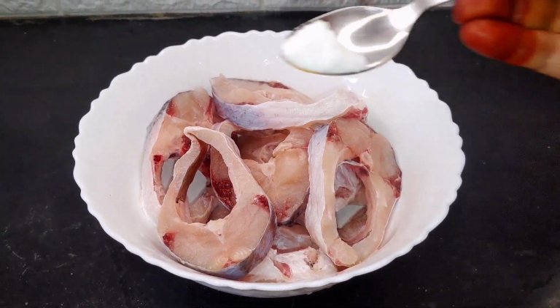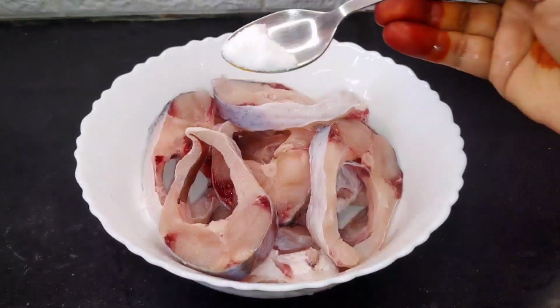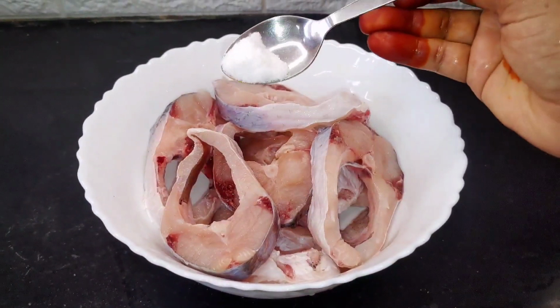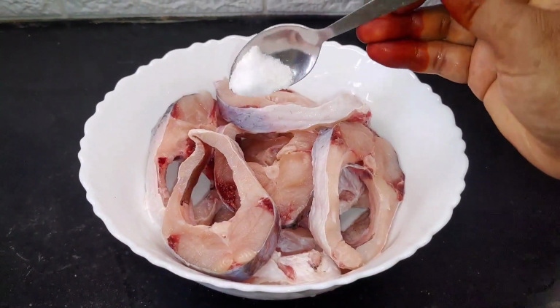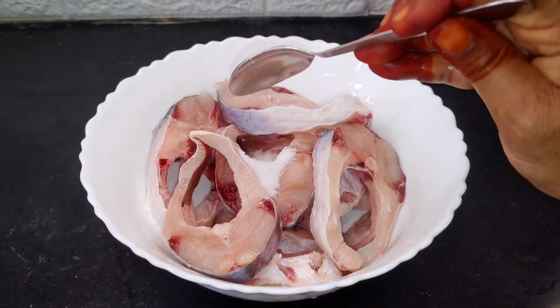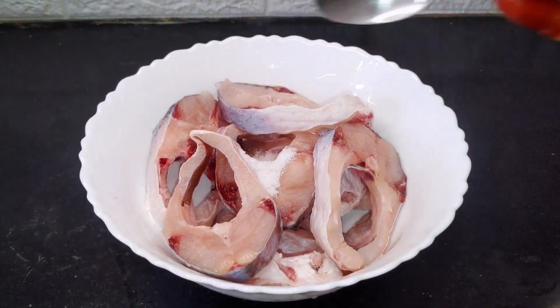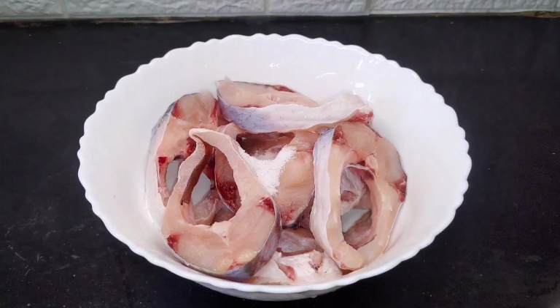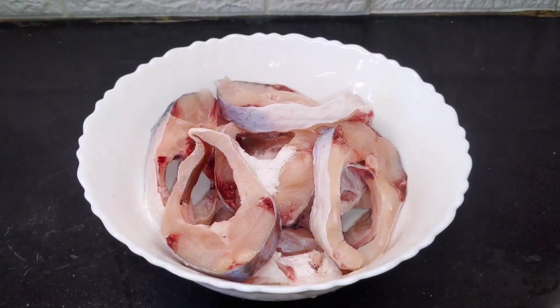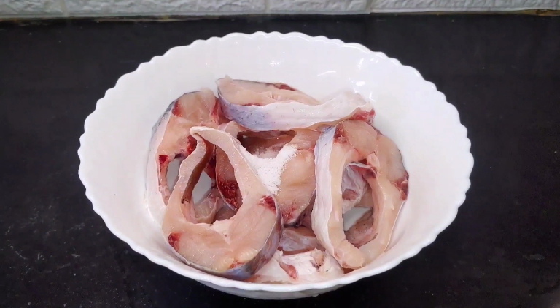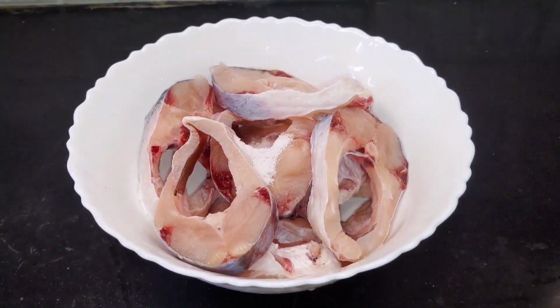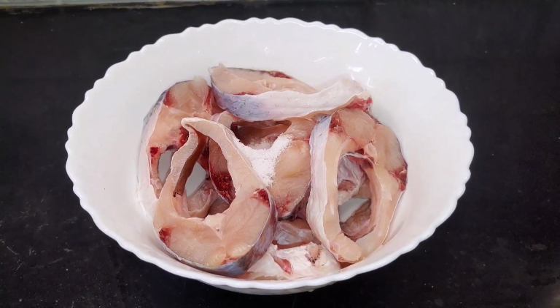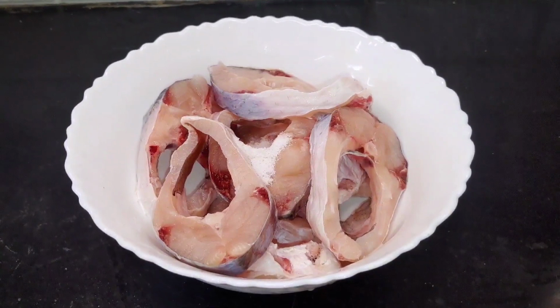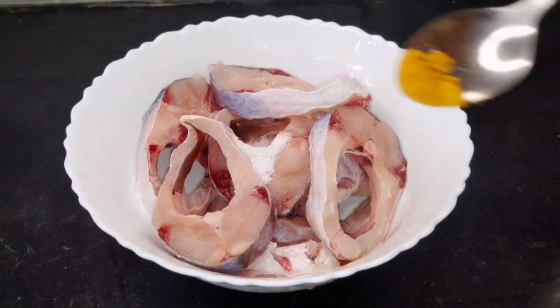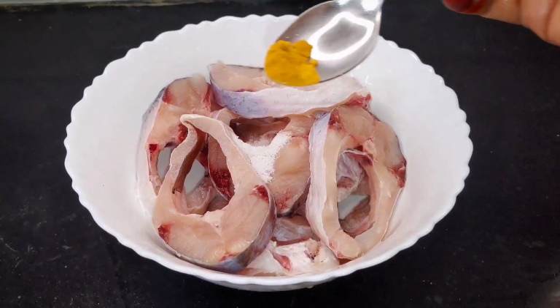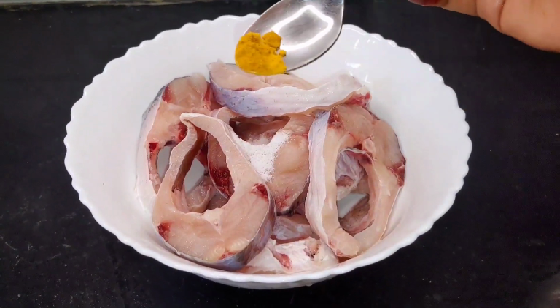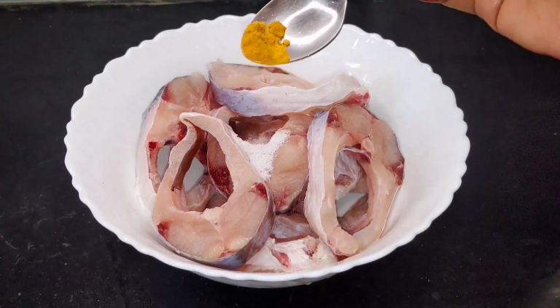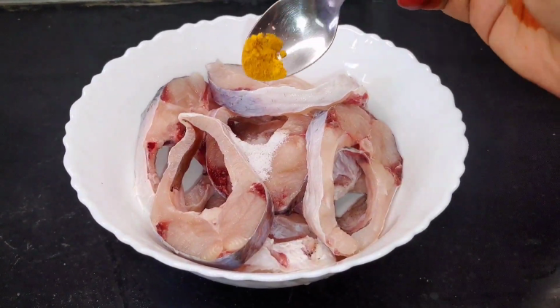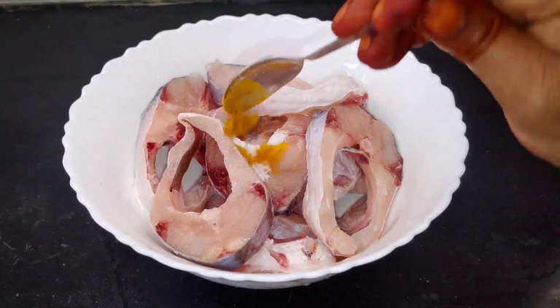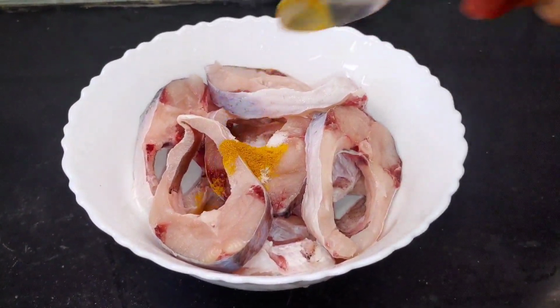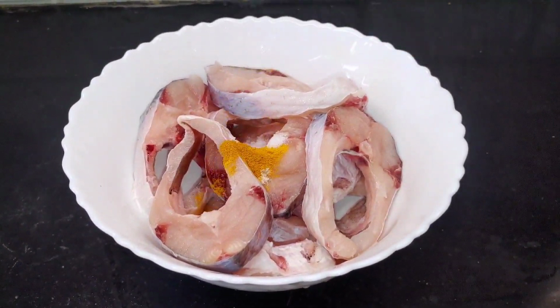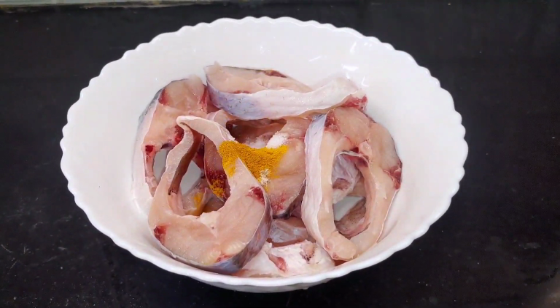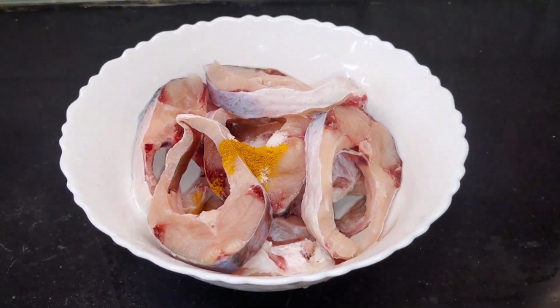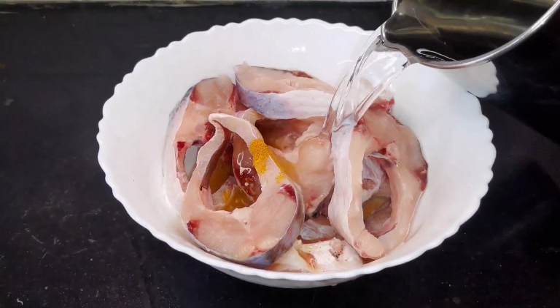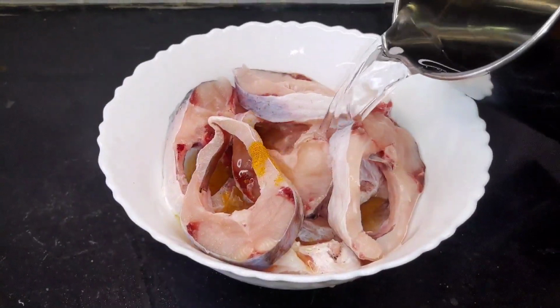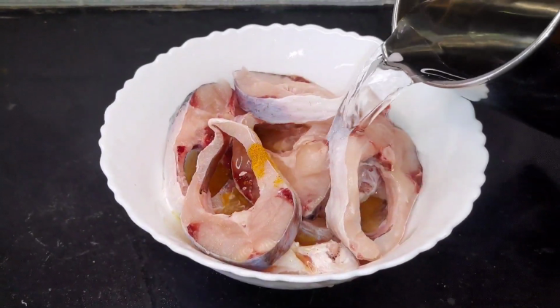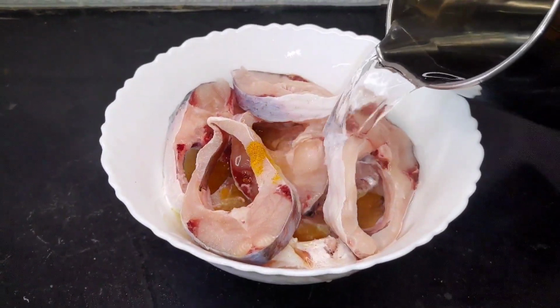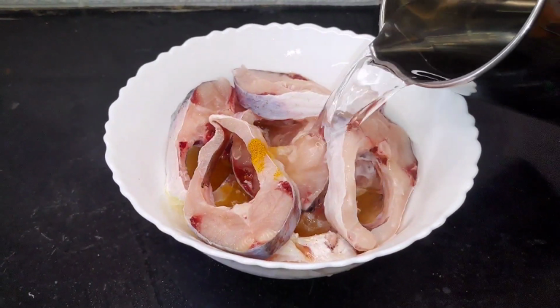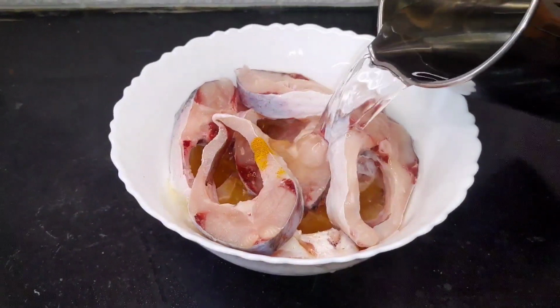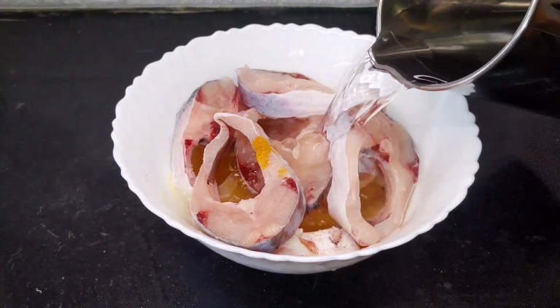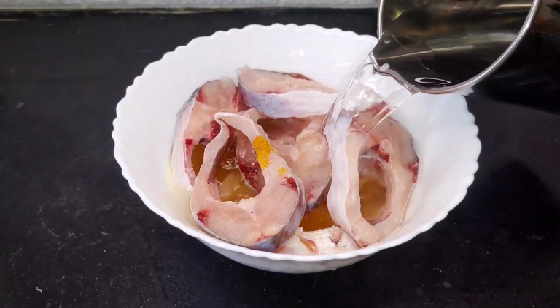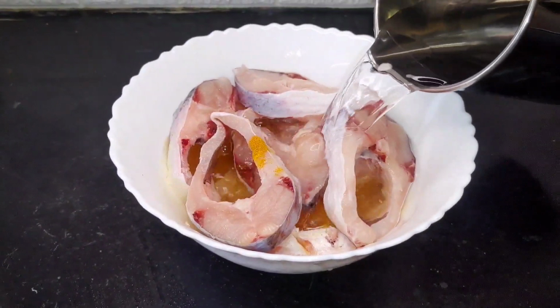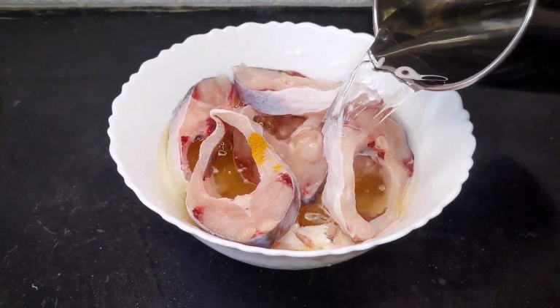Add a little salt and a little water and wash it.